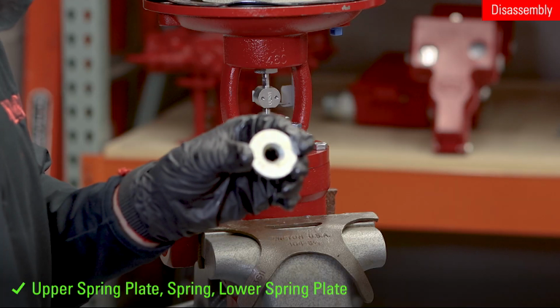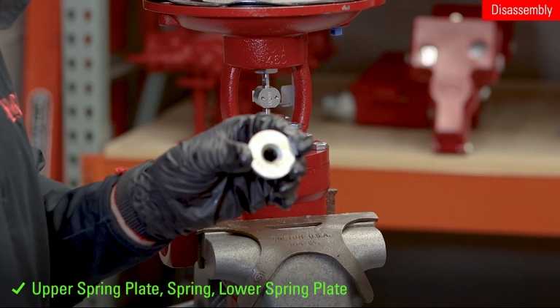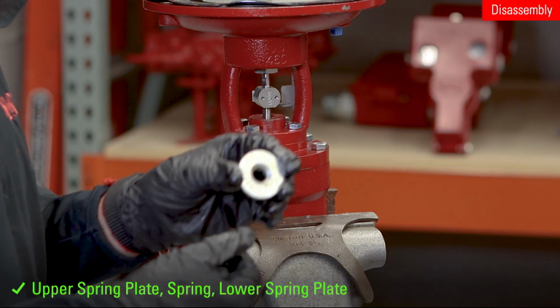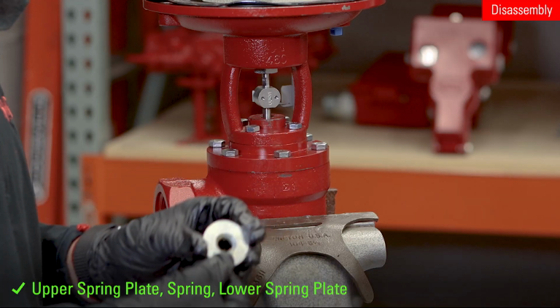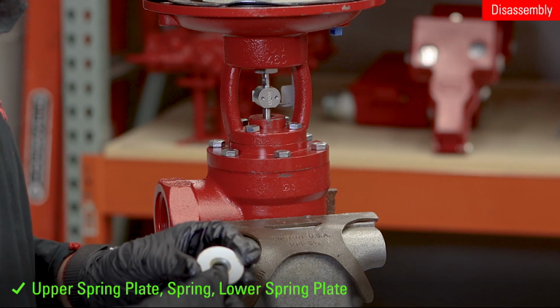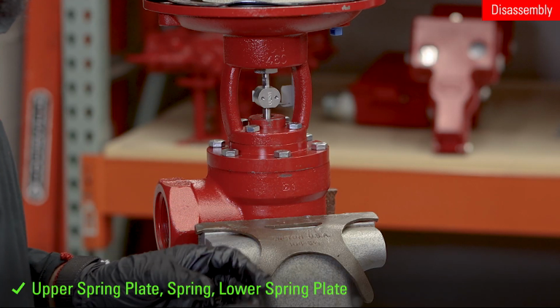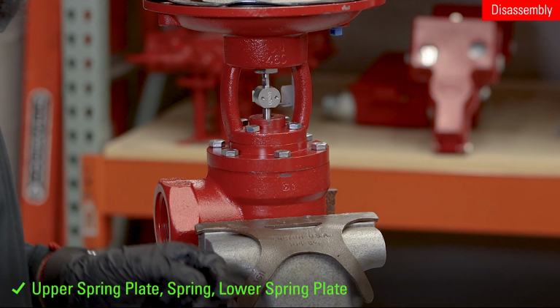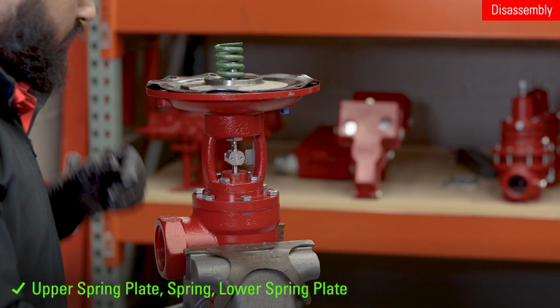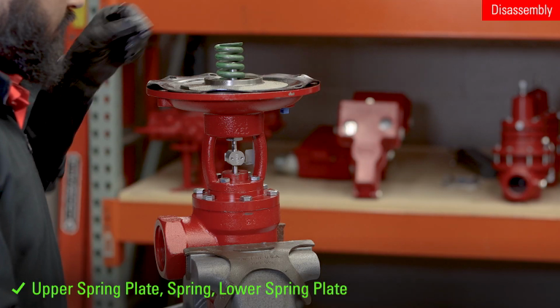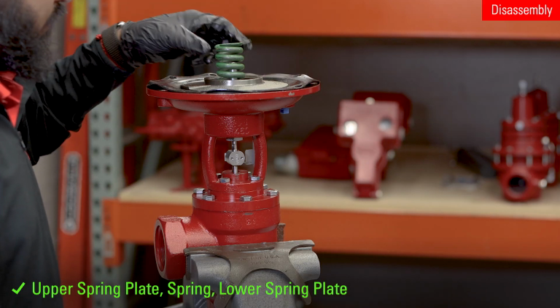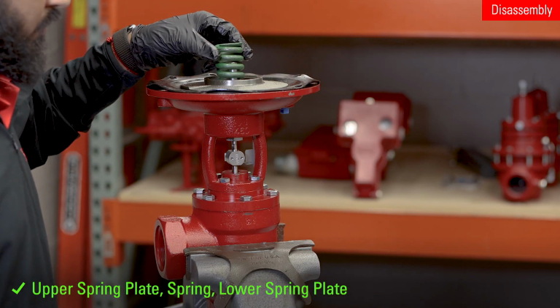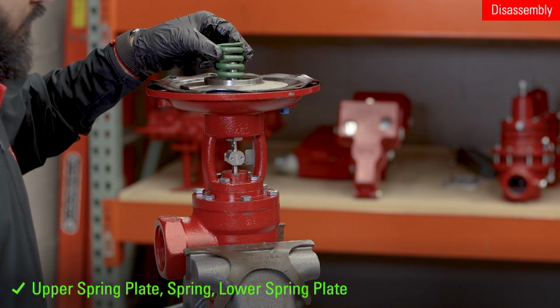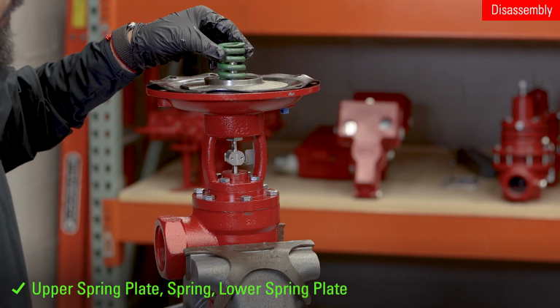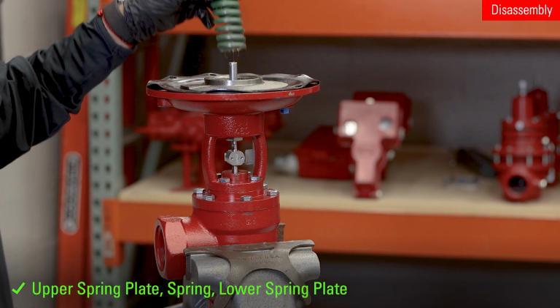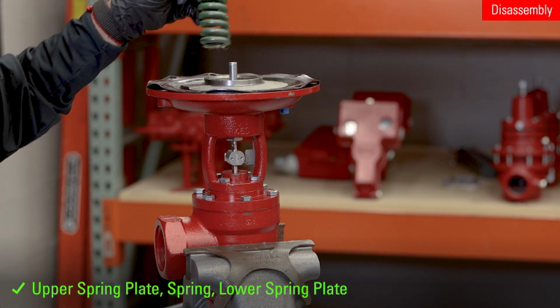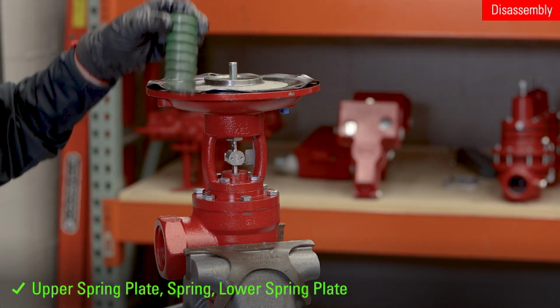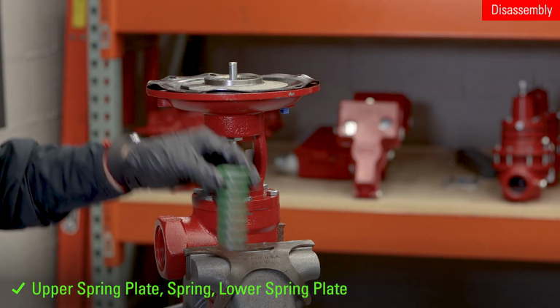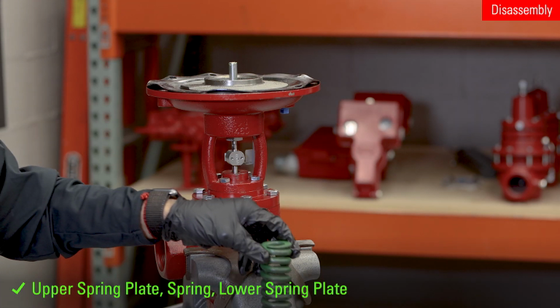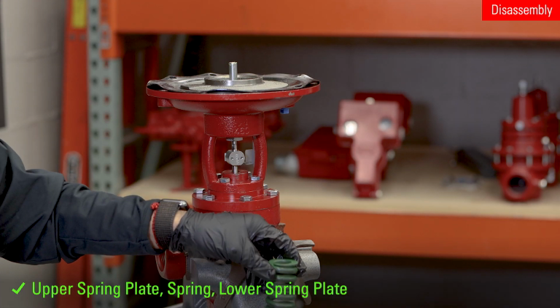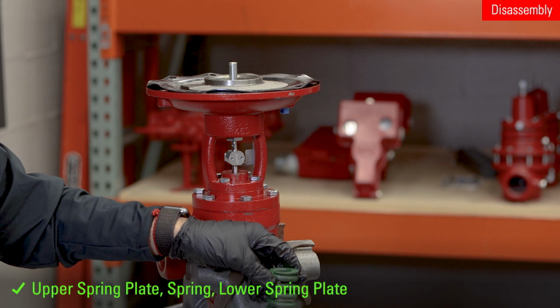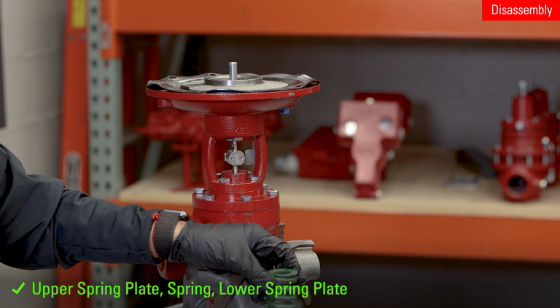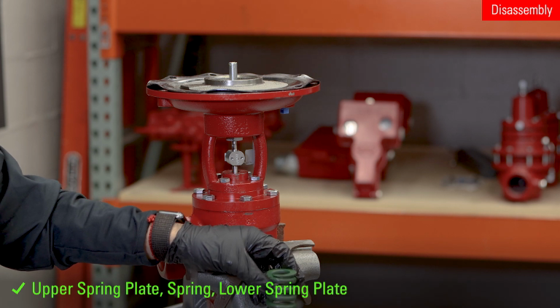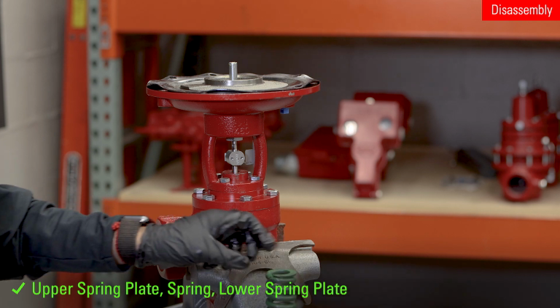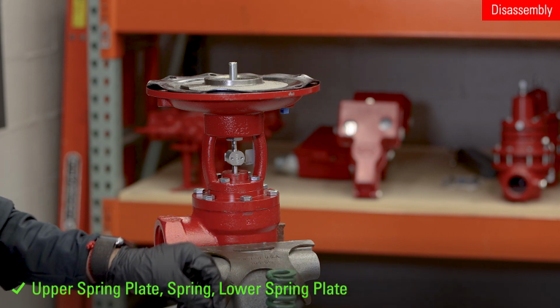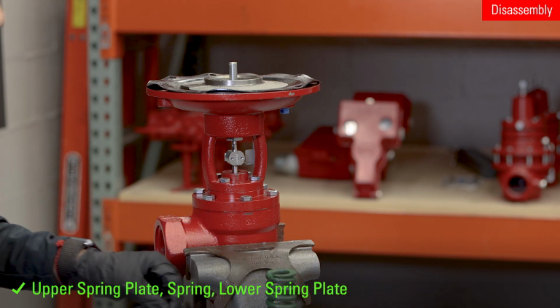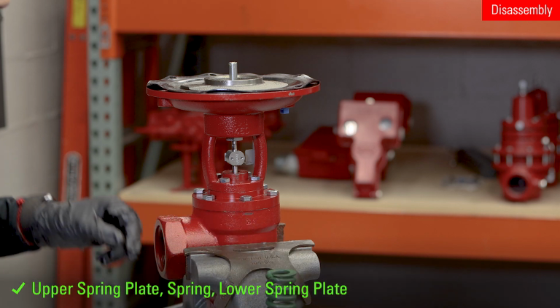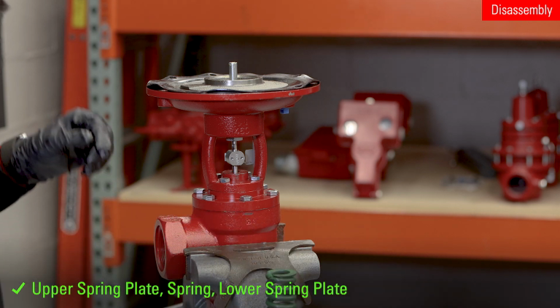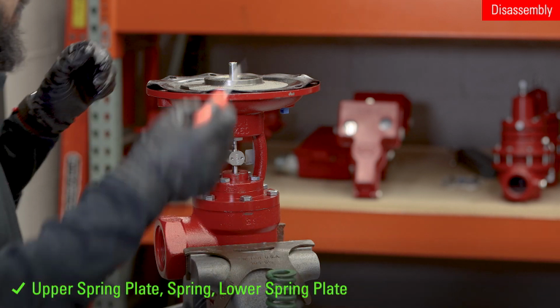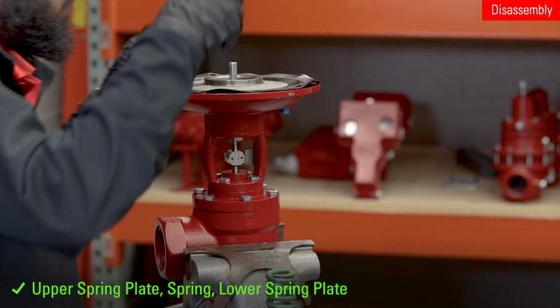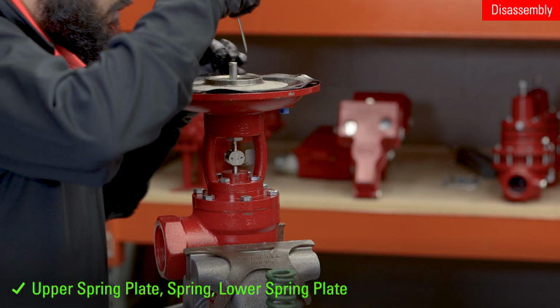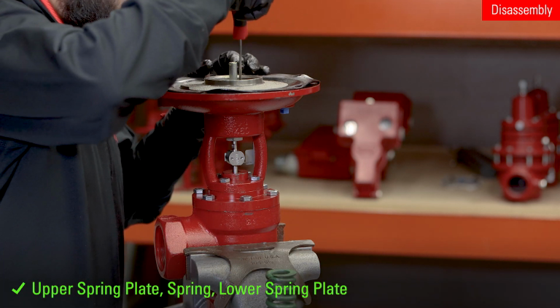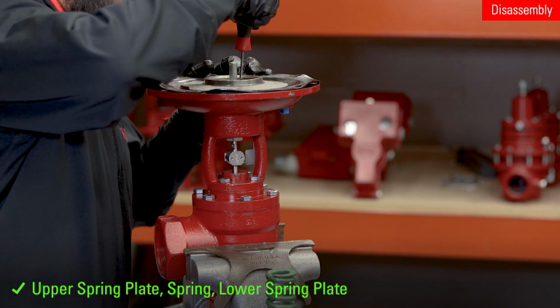Remove the upper spring plate, spring, and lower spring plate. Use a pick if needed.